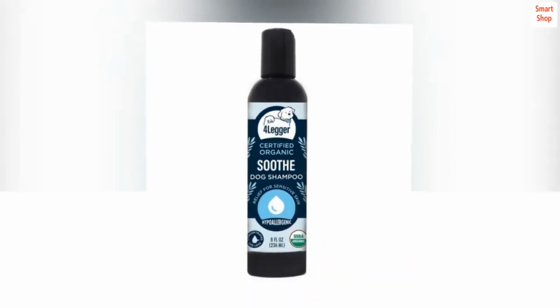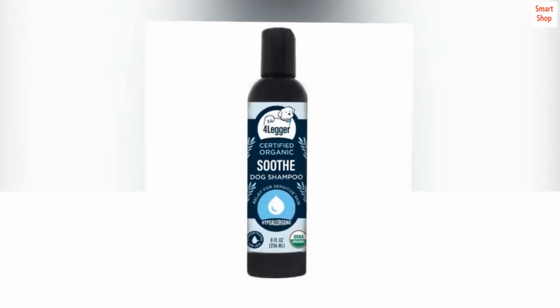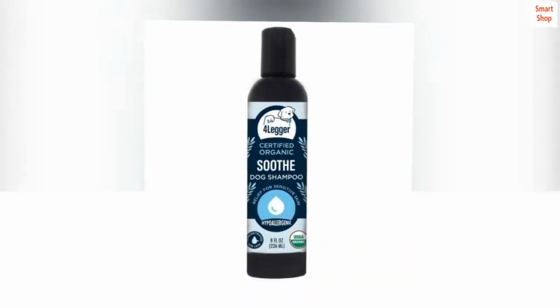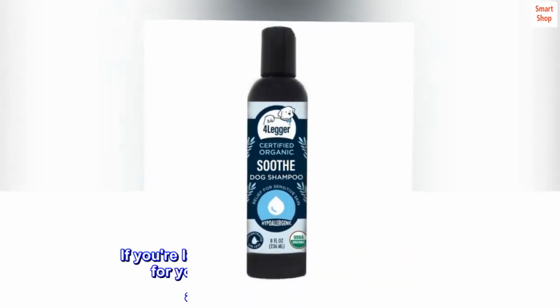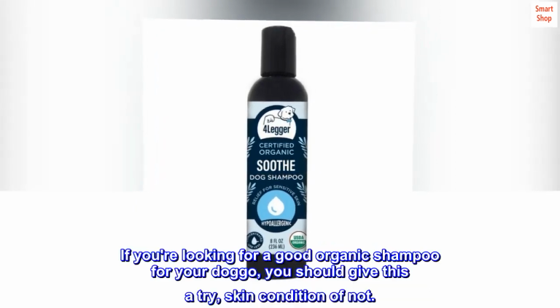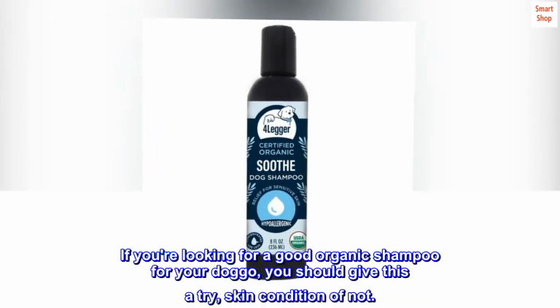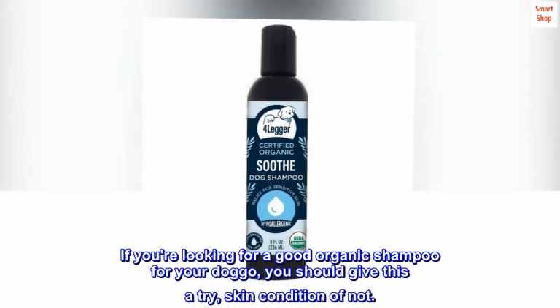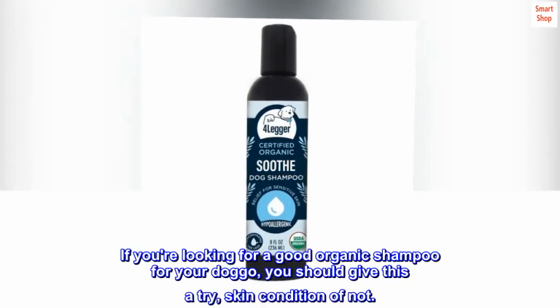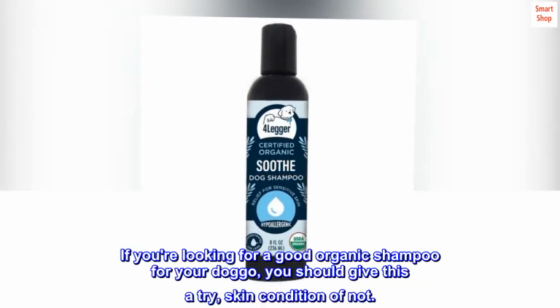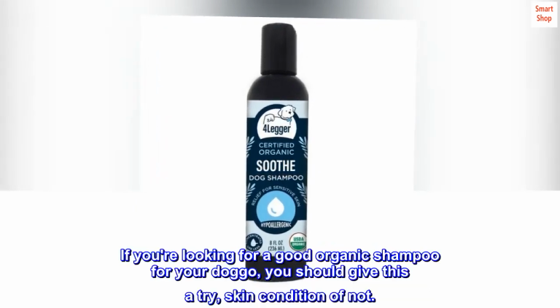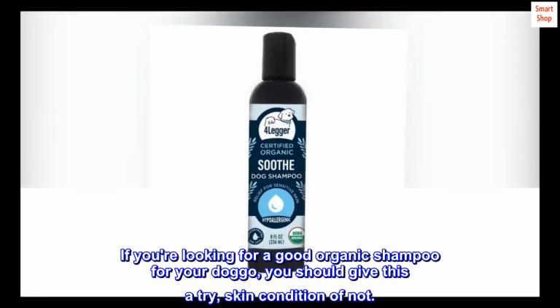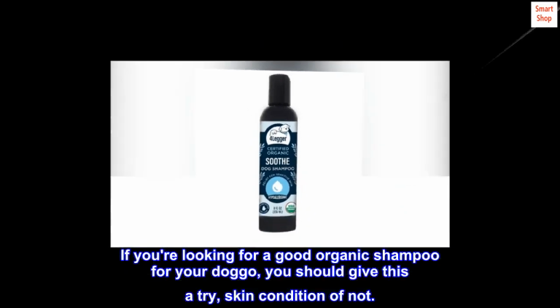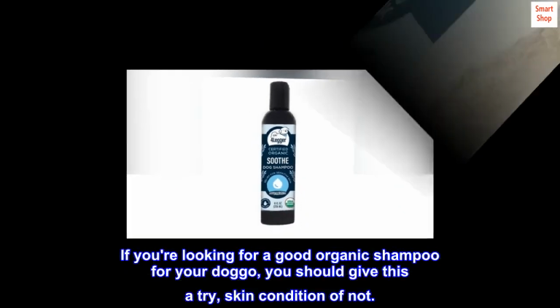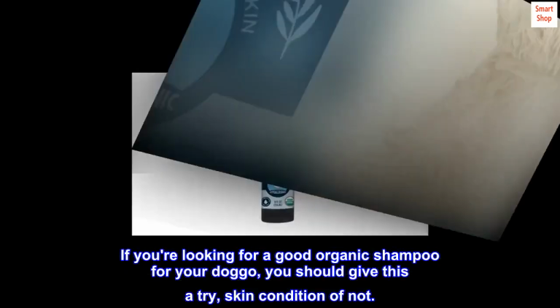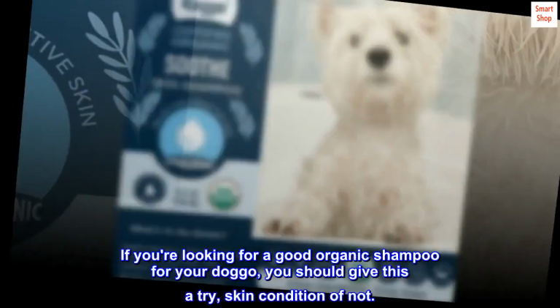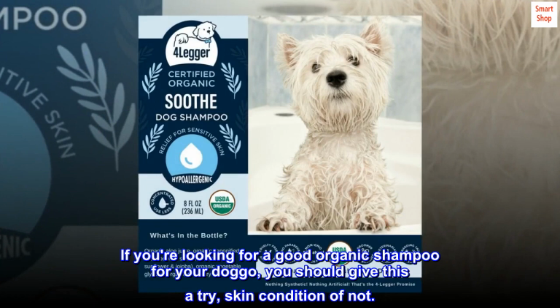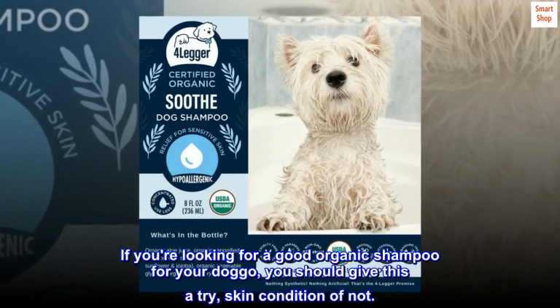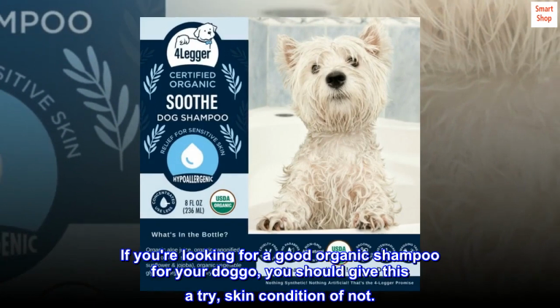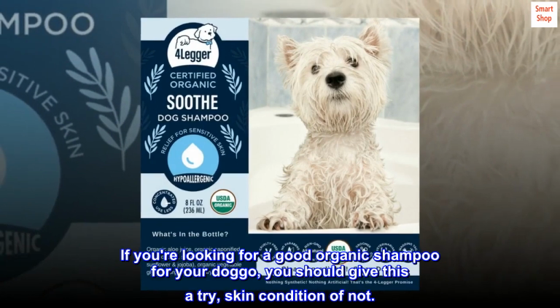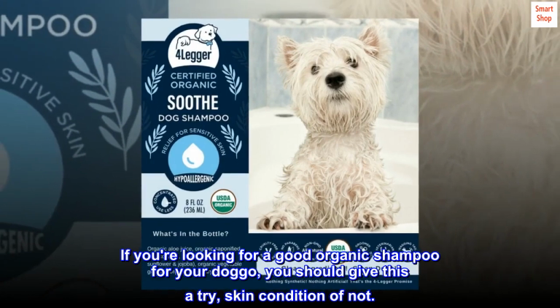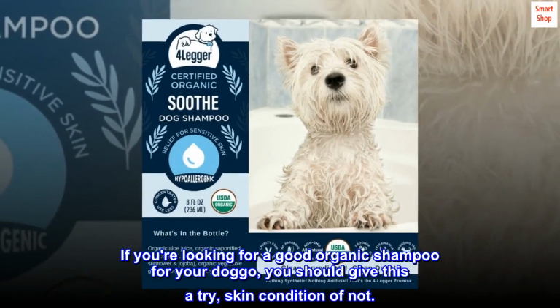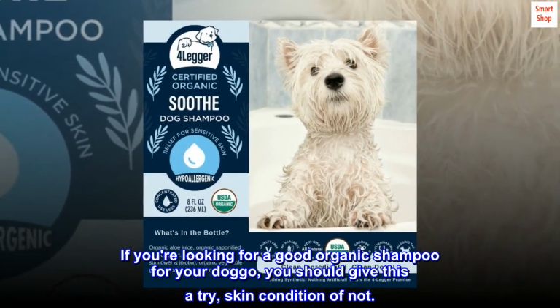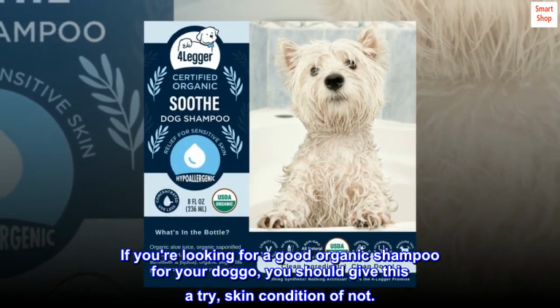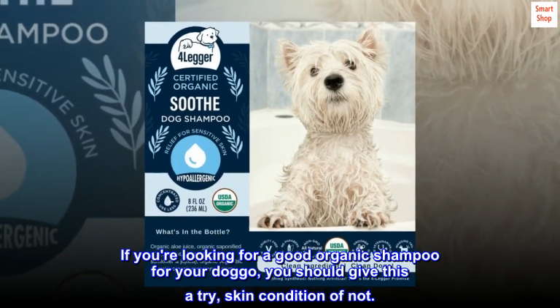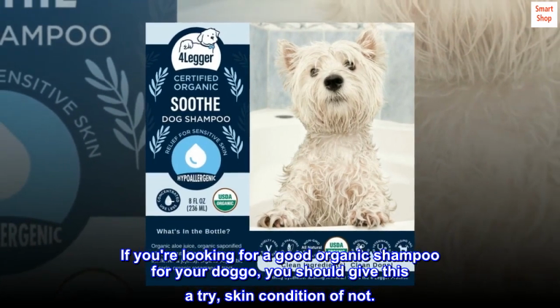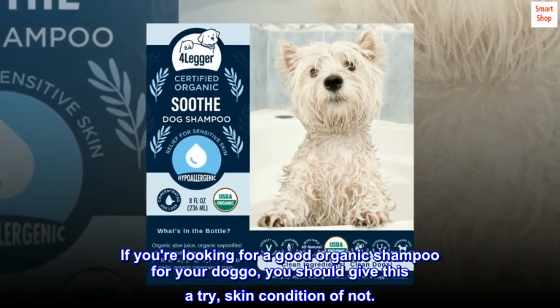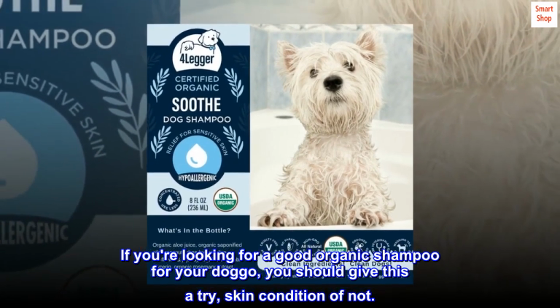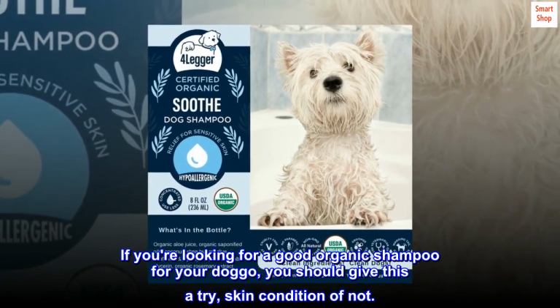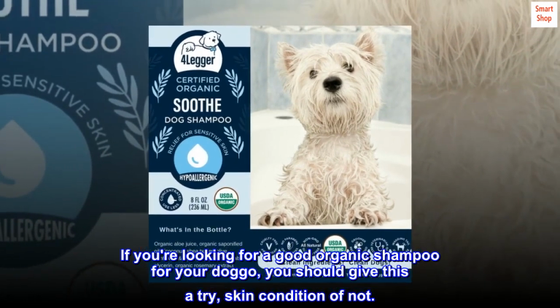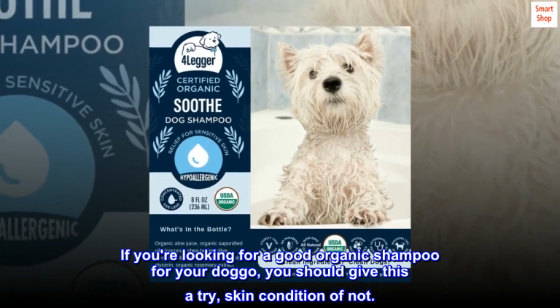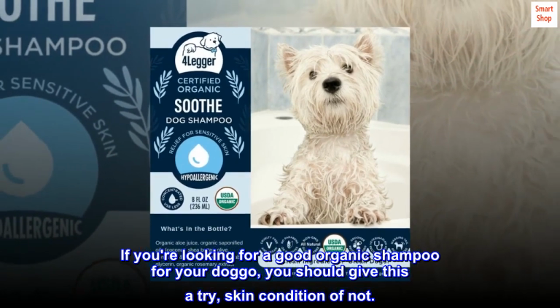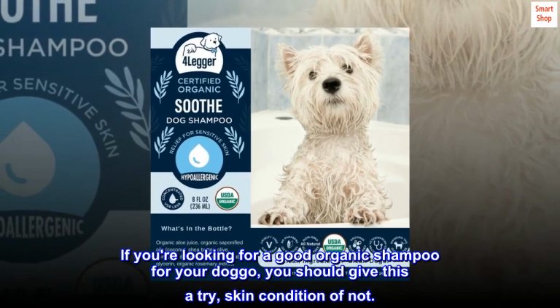If you're looking for a good organic shampoo for your dog, you should give this a try, regardless of skin condition.